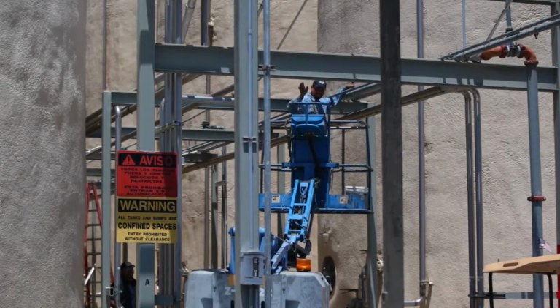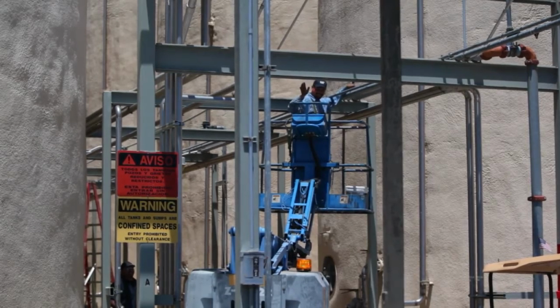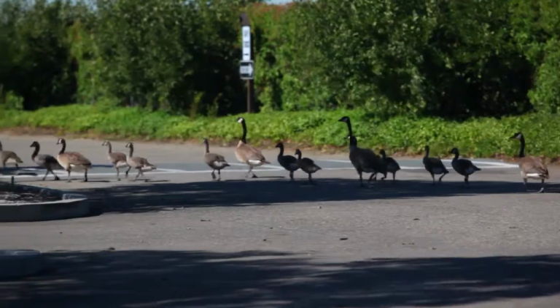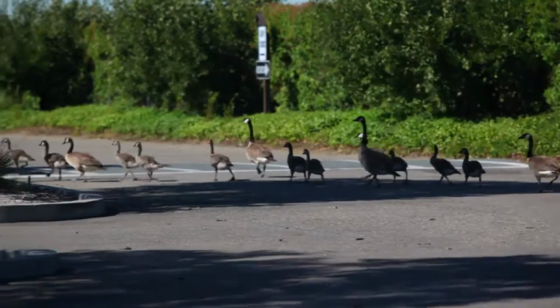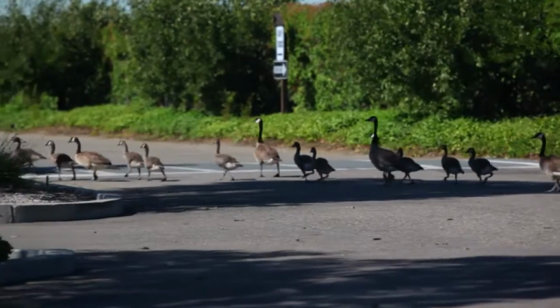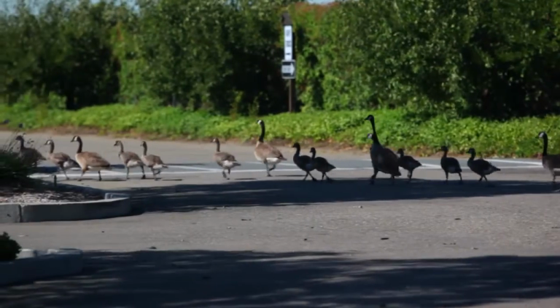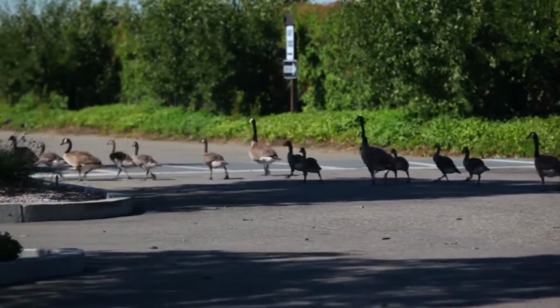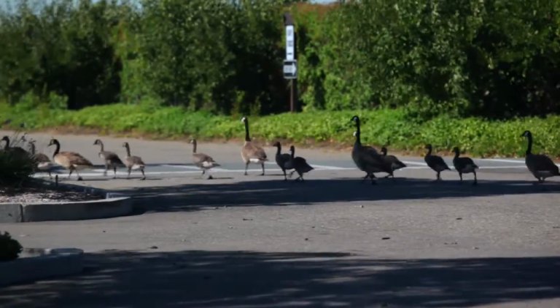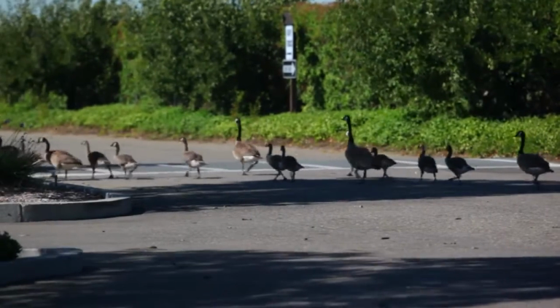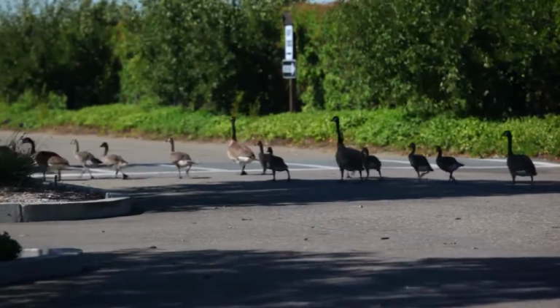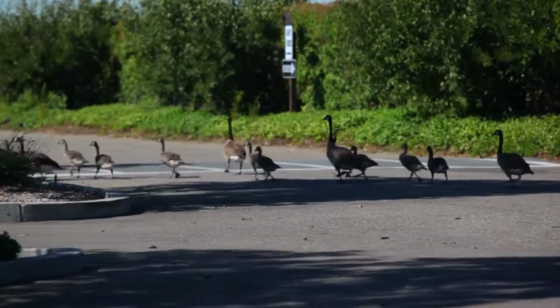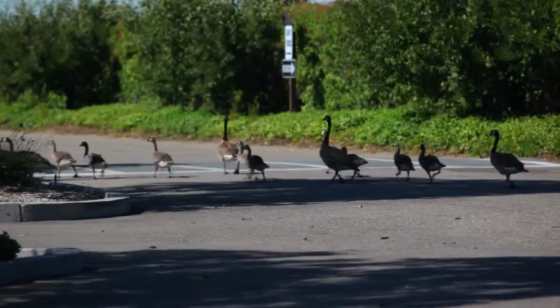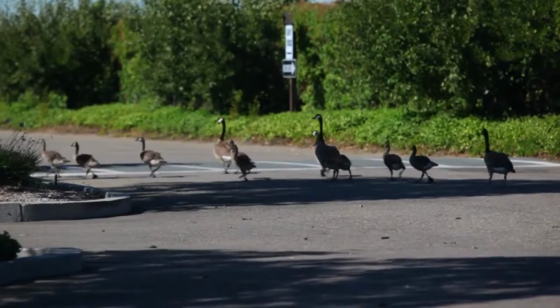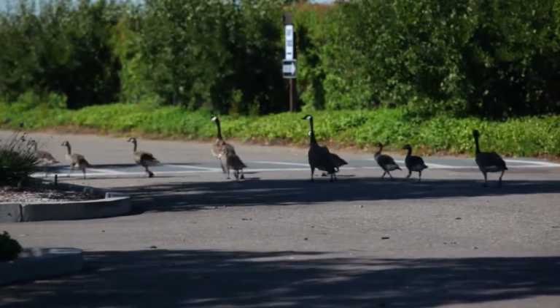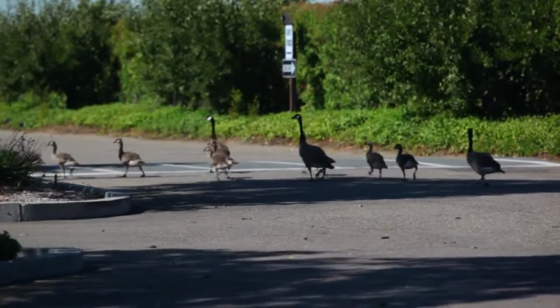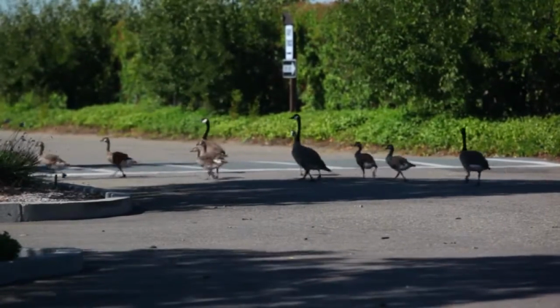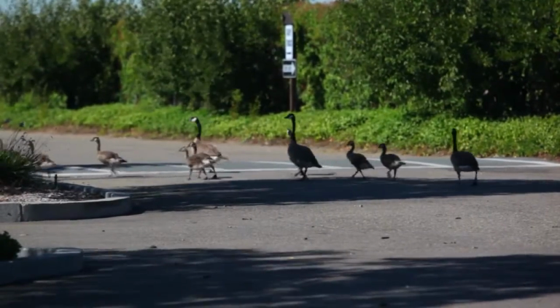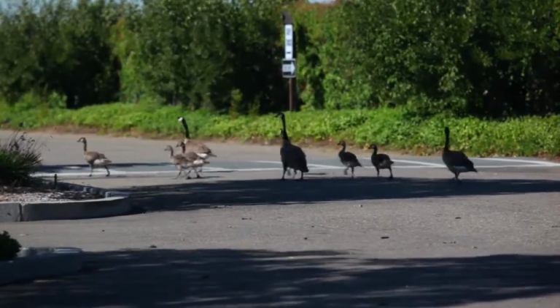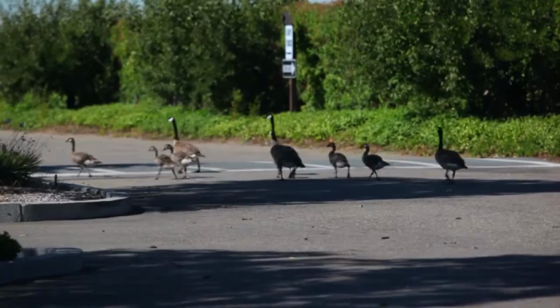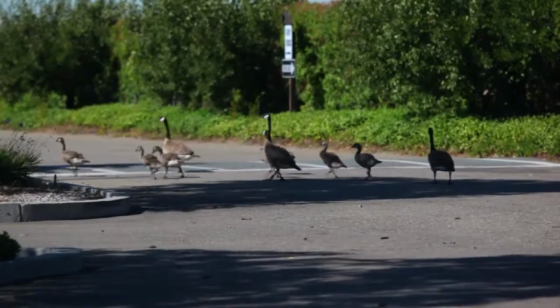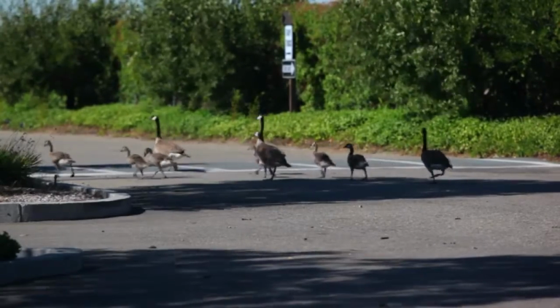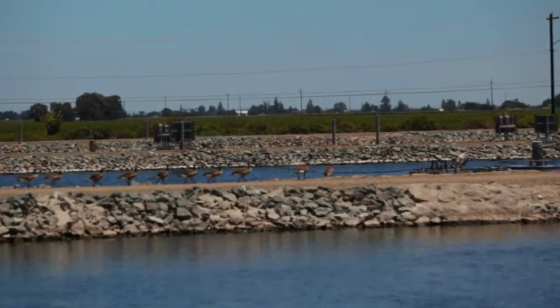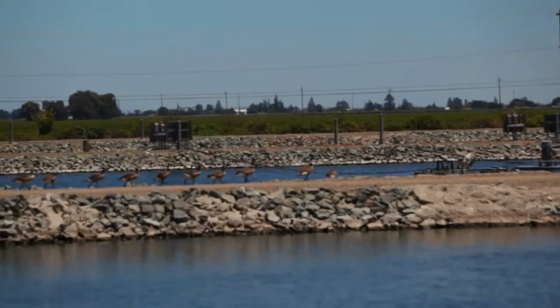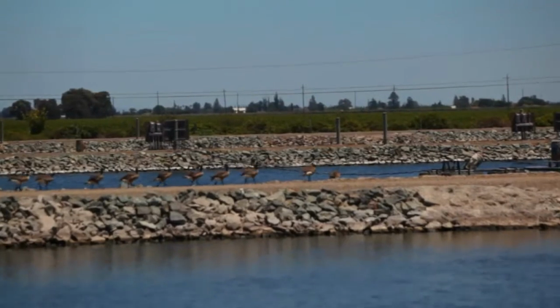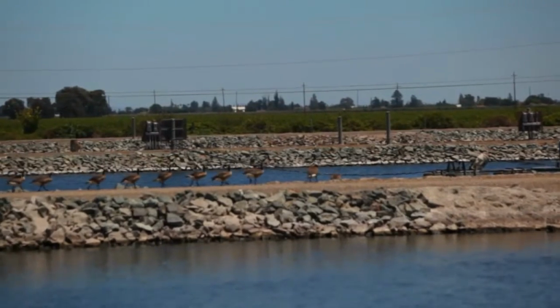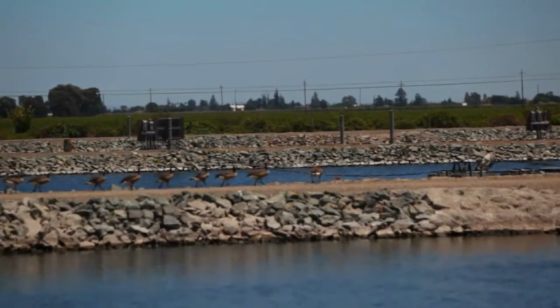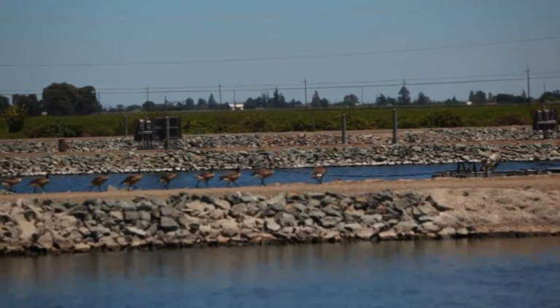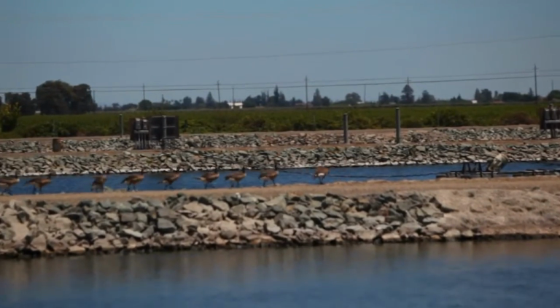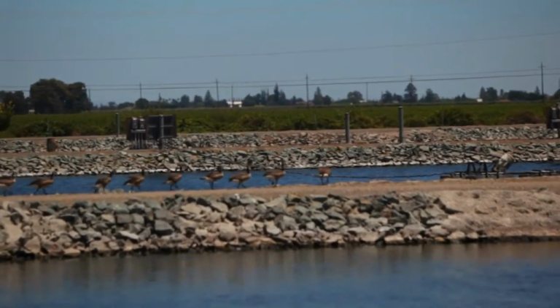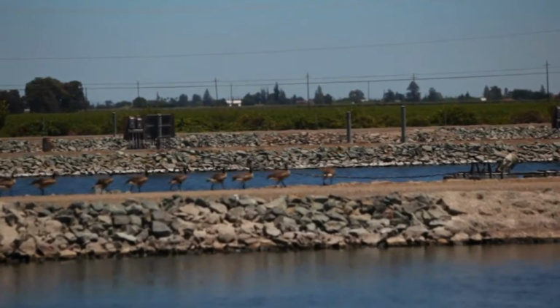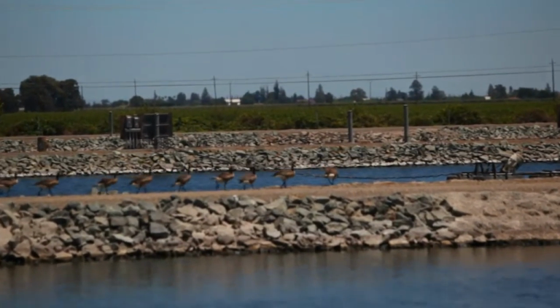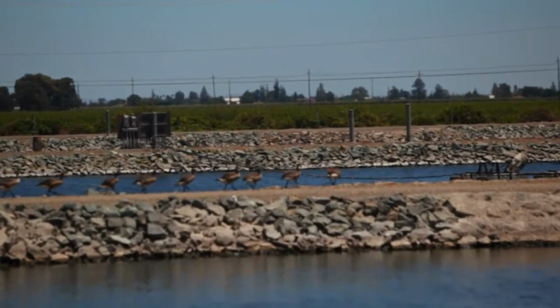We wanted to give something back to the community and be able to have something that the birds and other wildlife could benefit from.